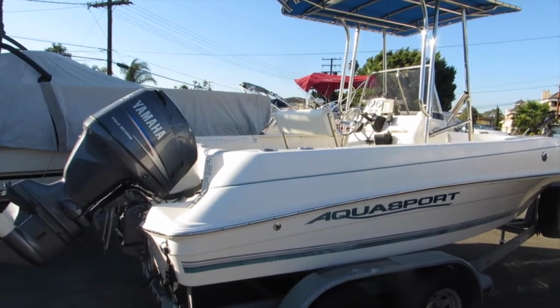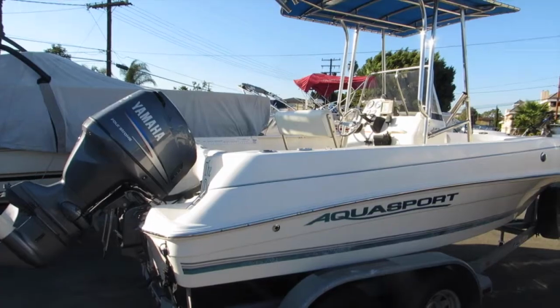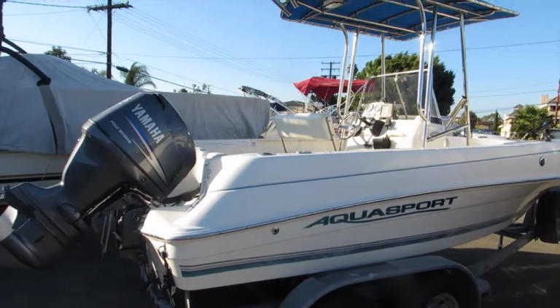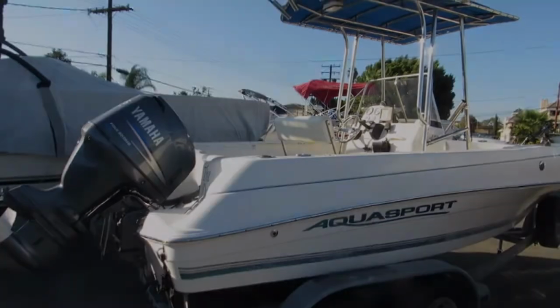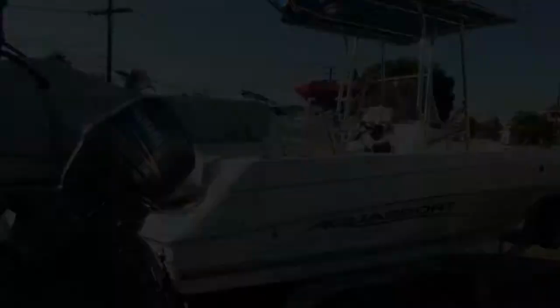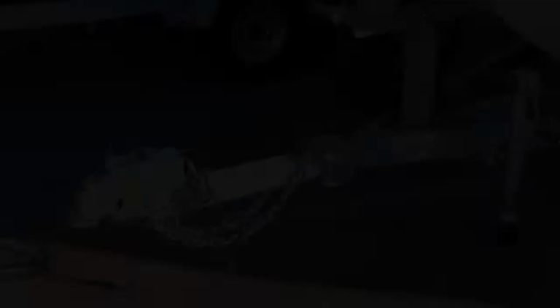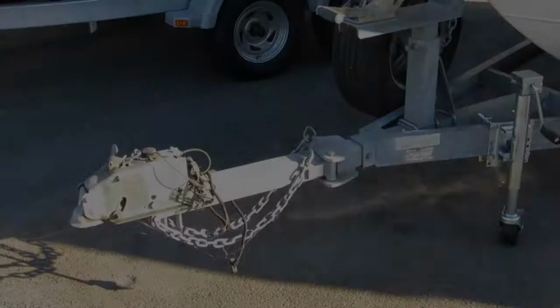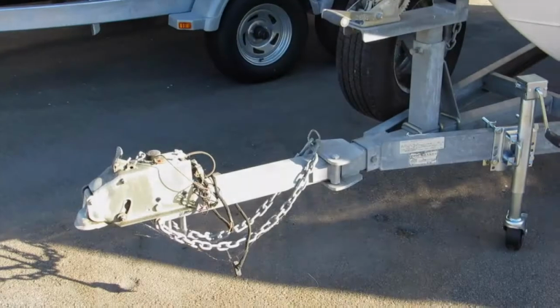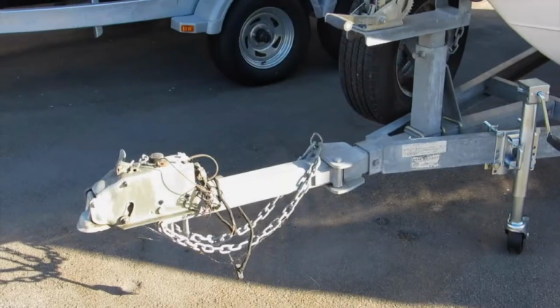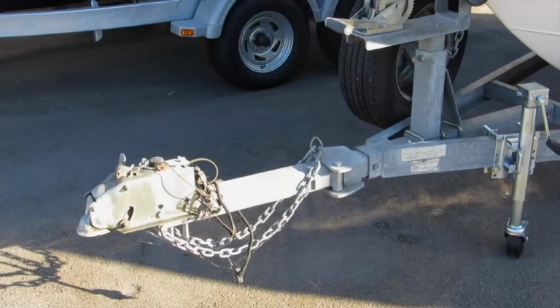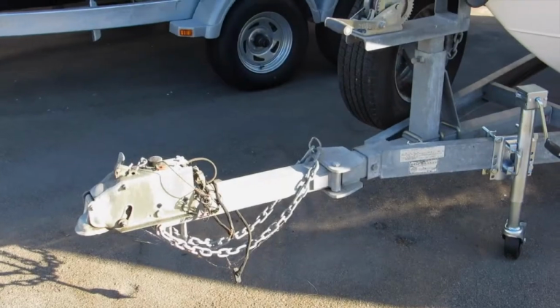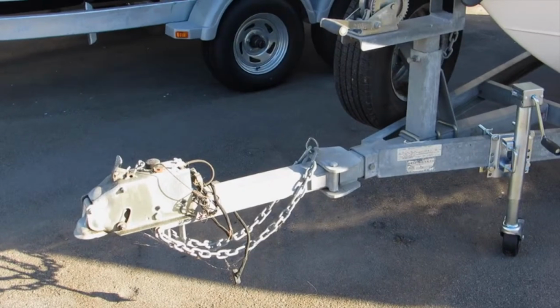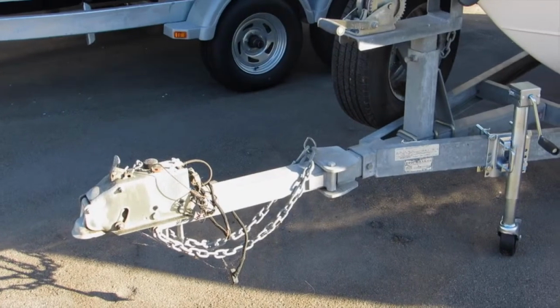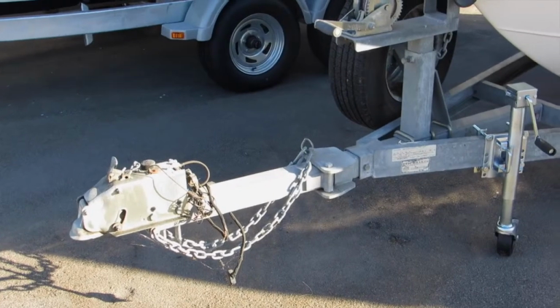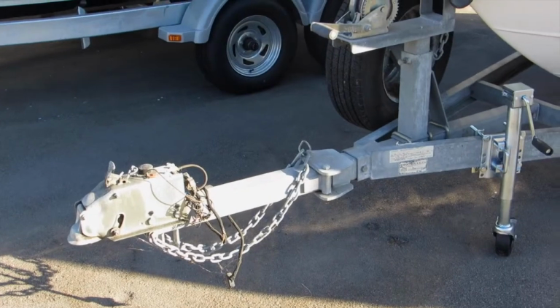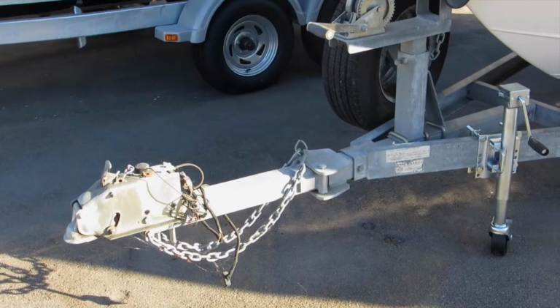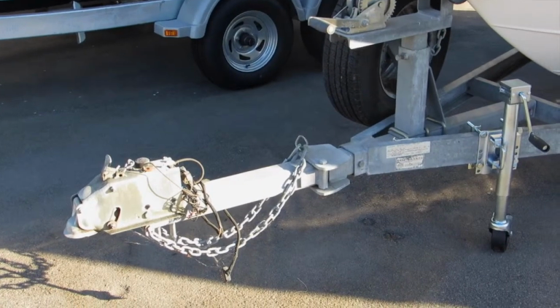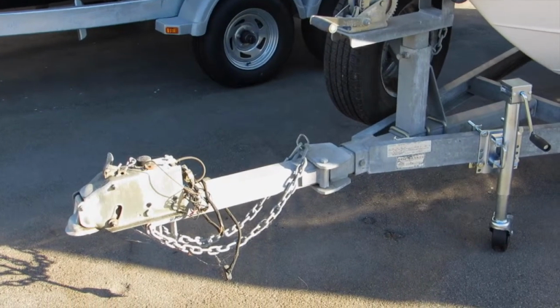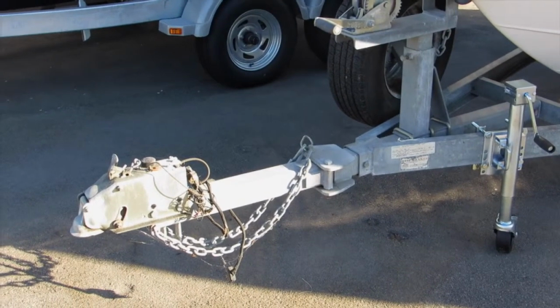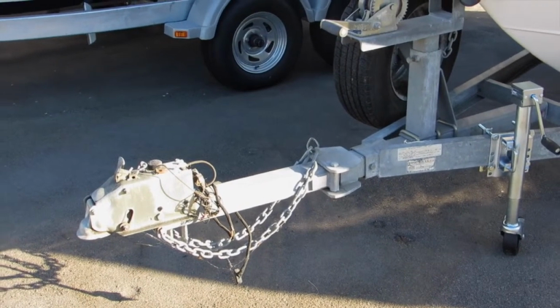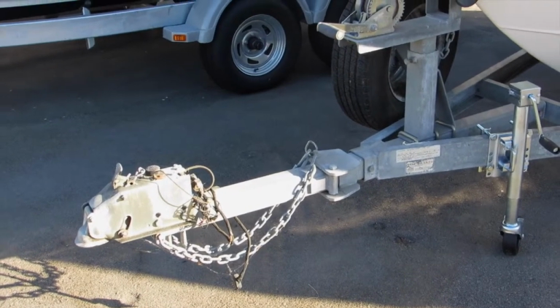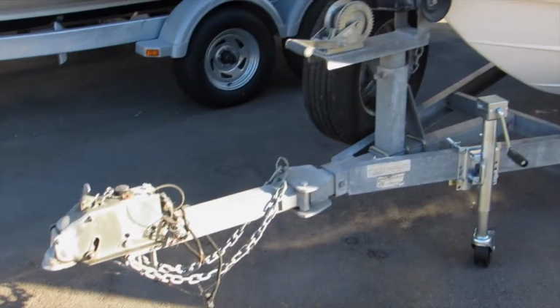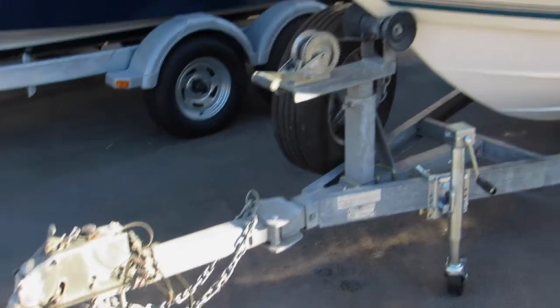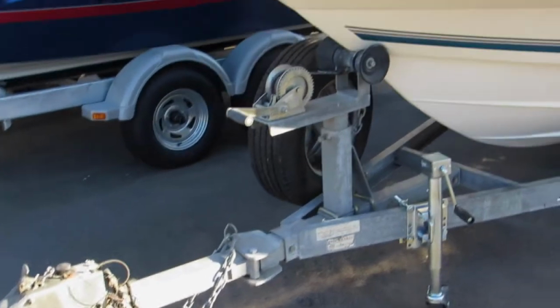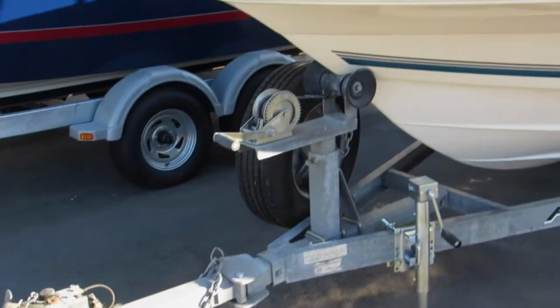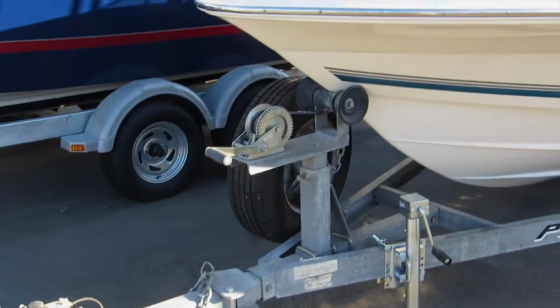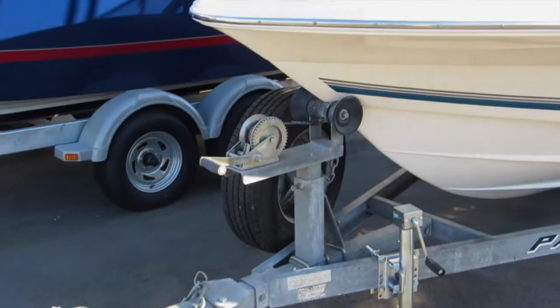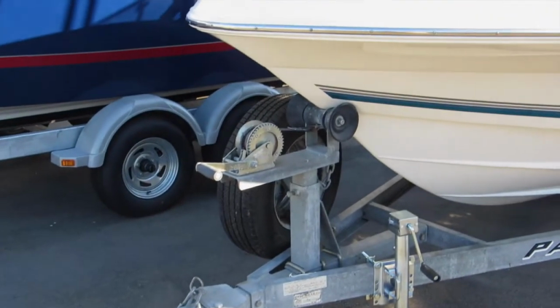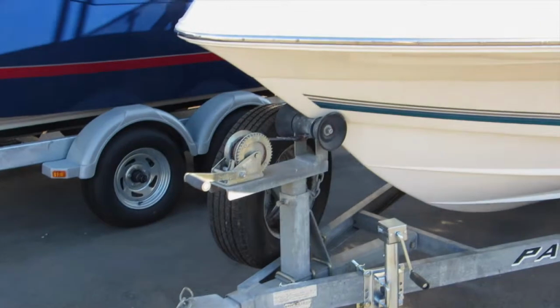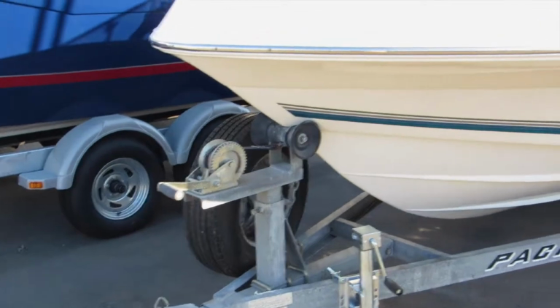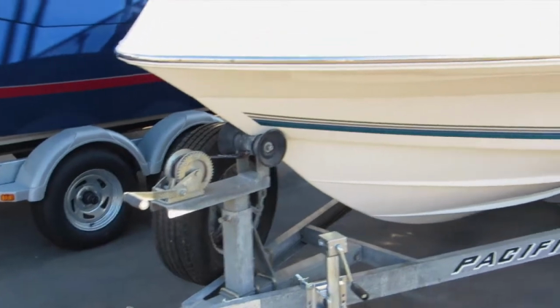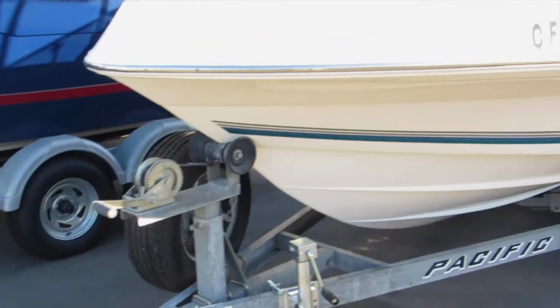Let's take a closer look. Tandem axle, galvanized trailer with brakes. It does have a swing-away tongue and a full-size spare.